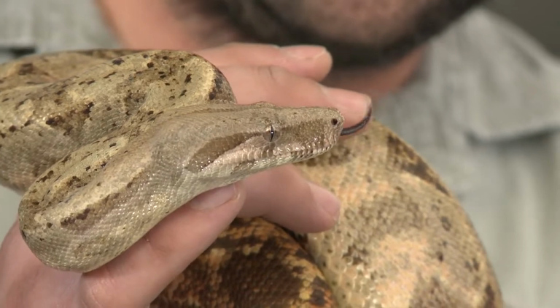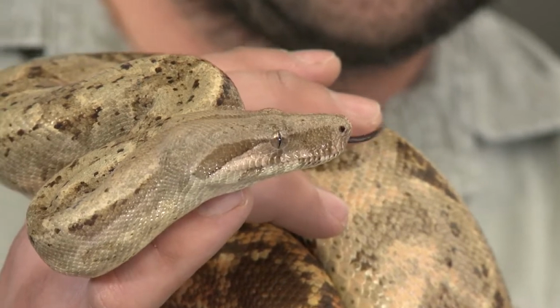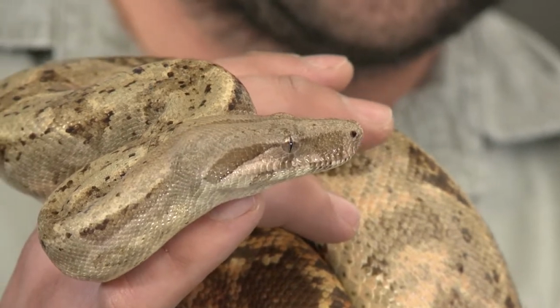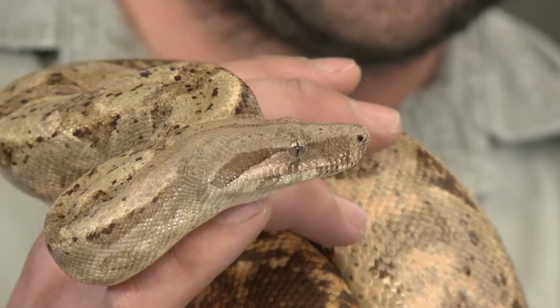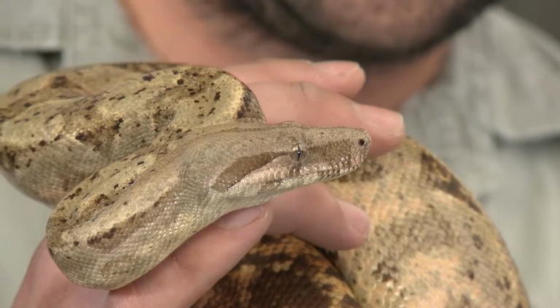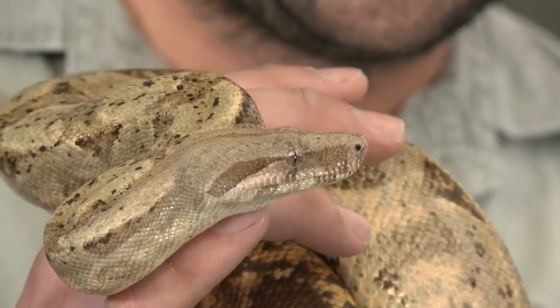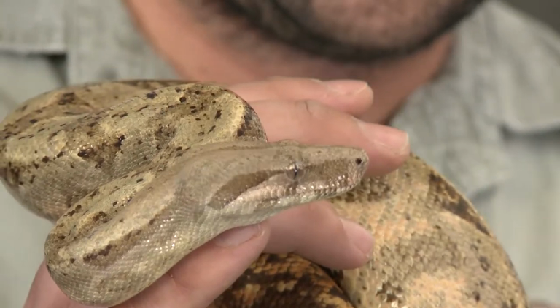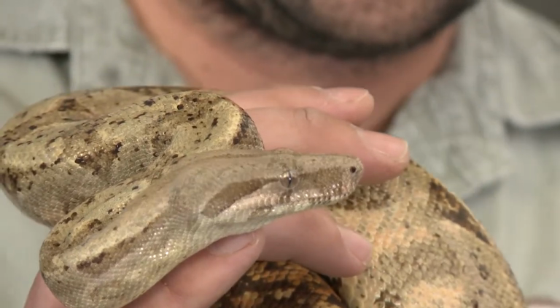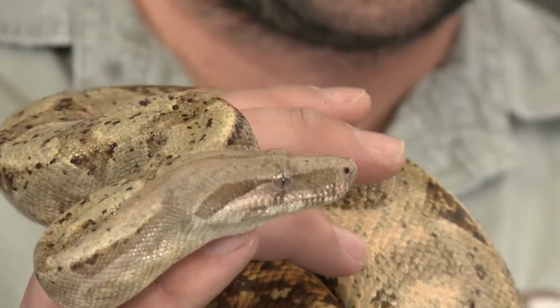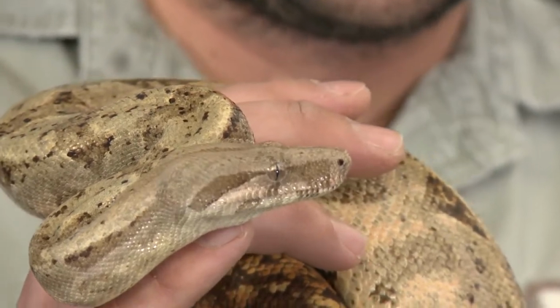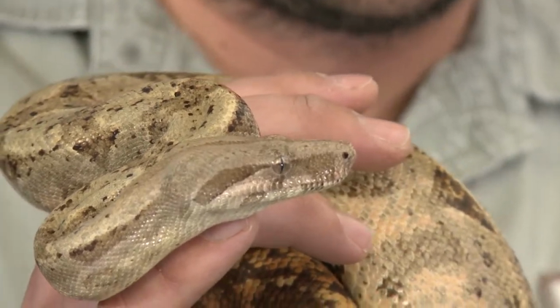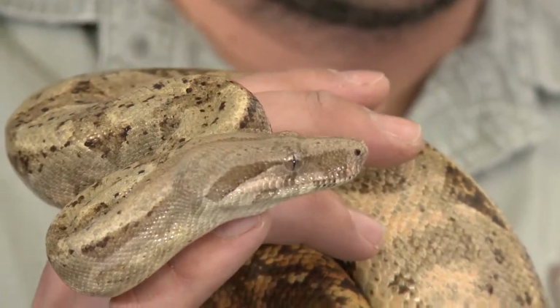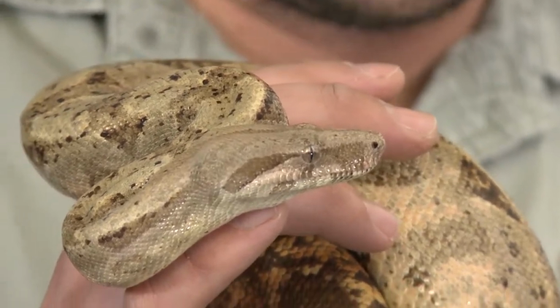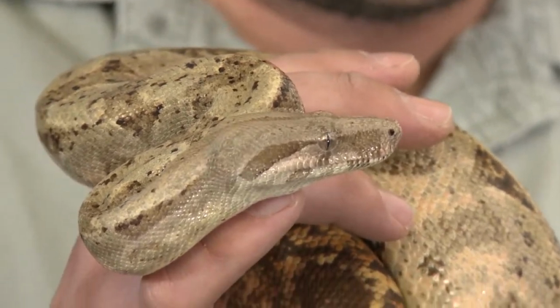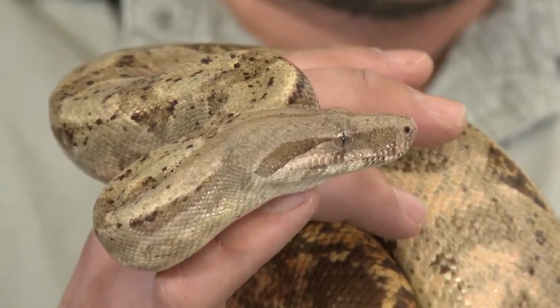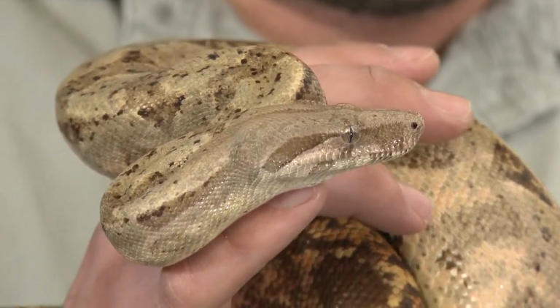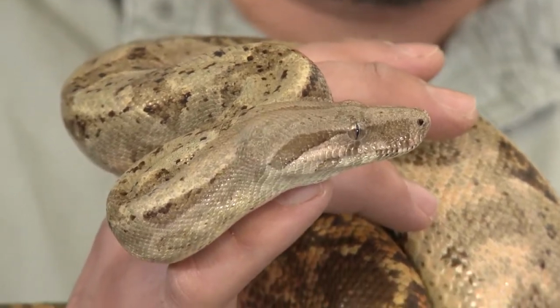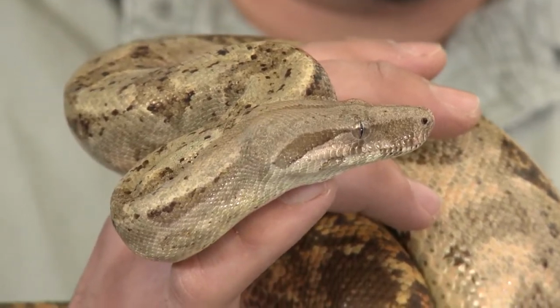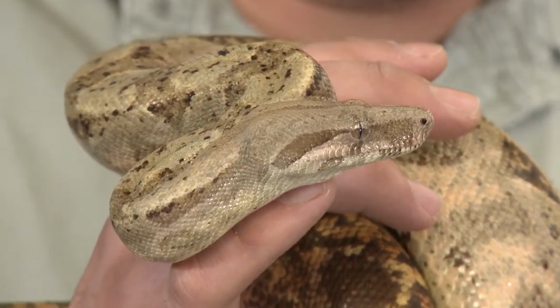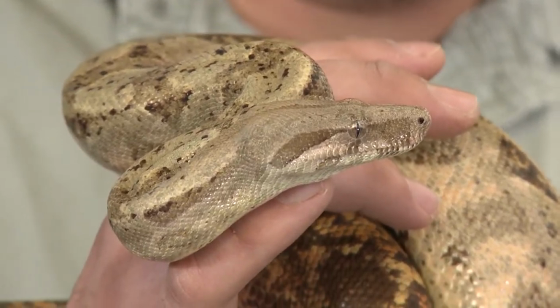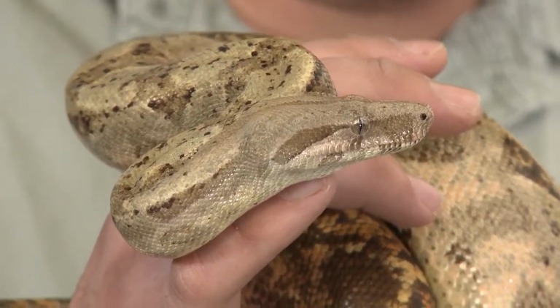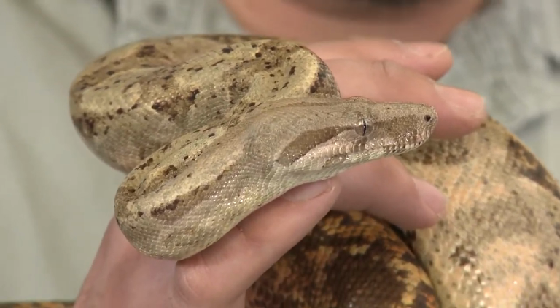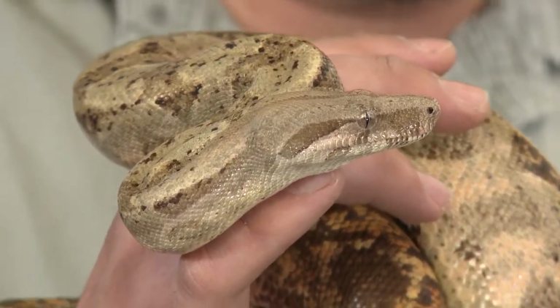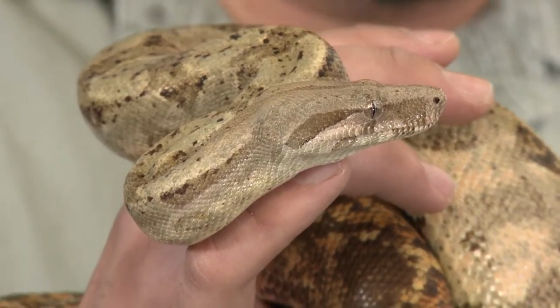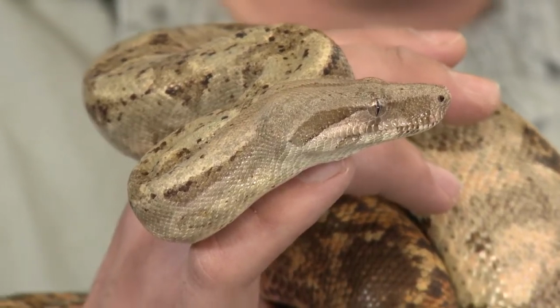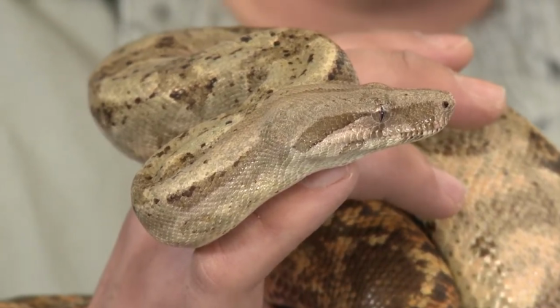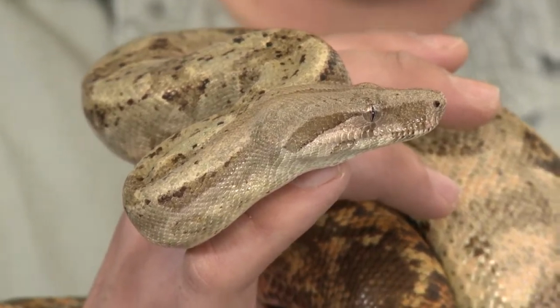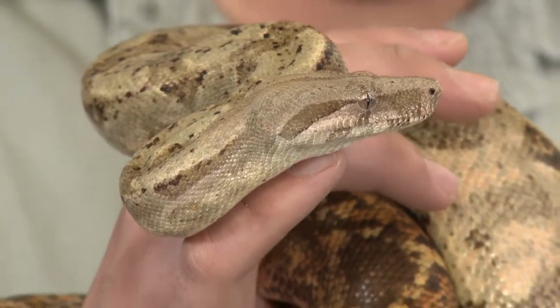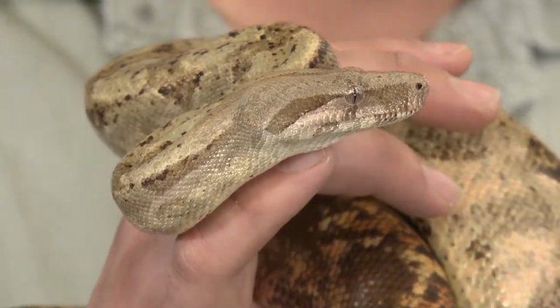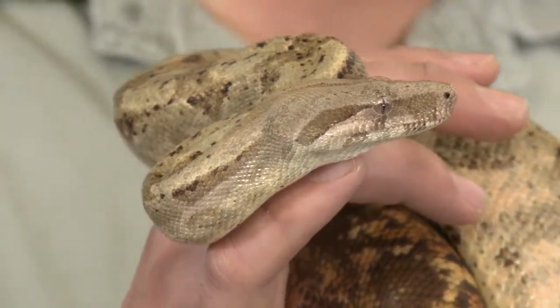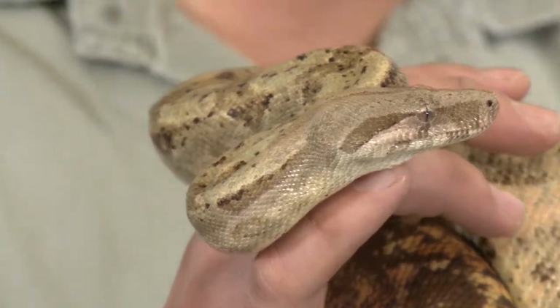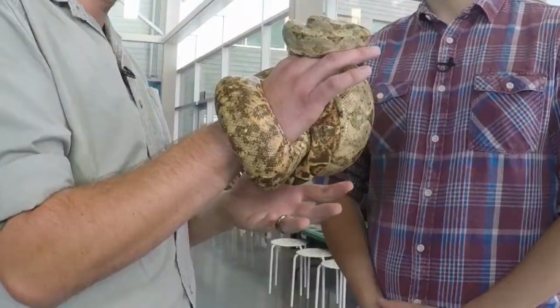He will grow until the day he dies, actually. All reptiles grow right throughout their lives.